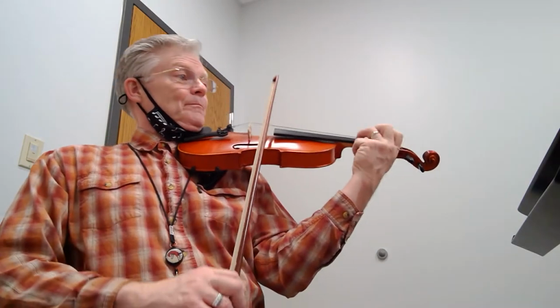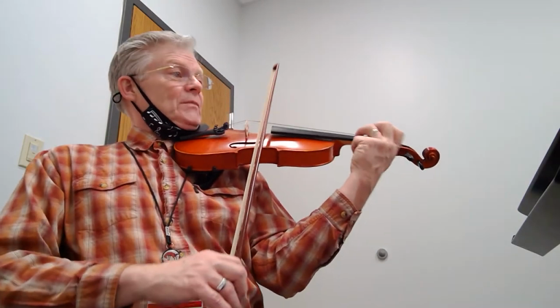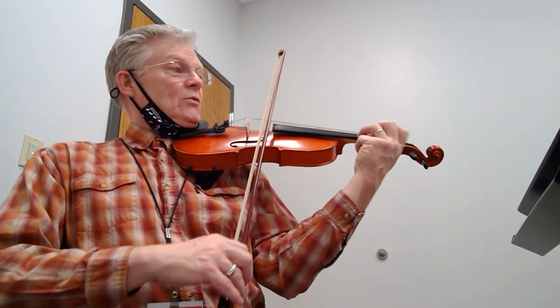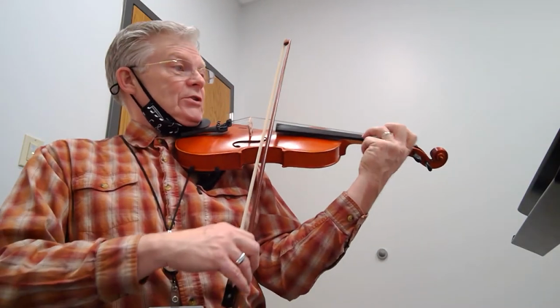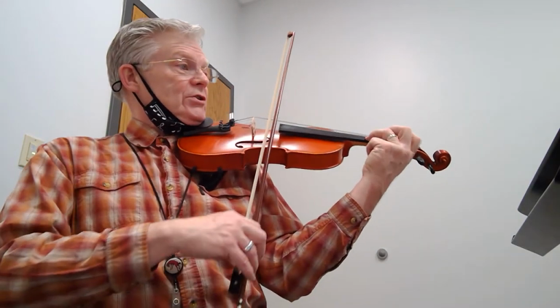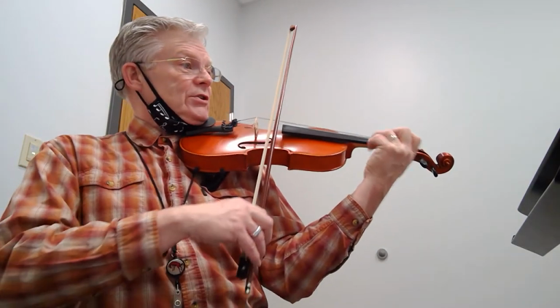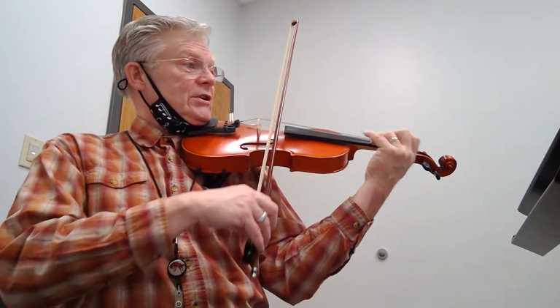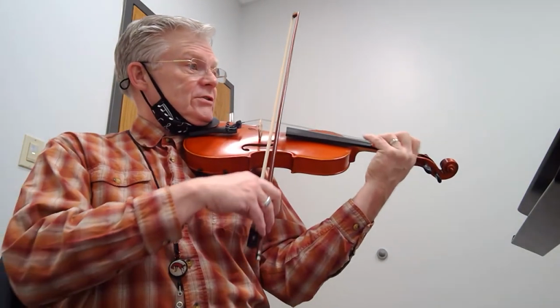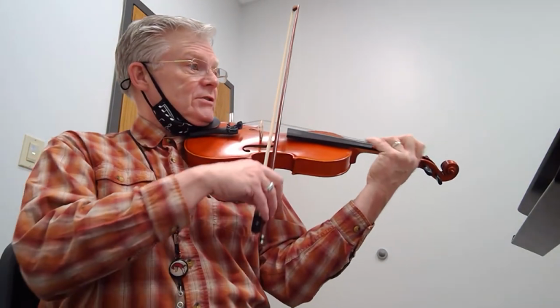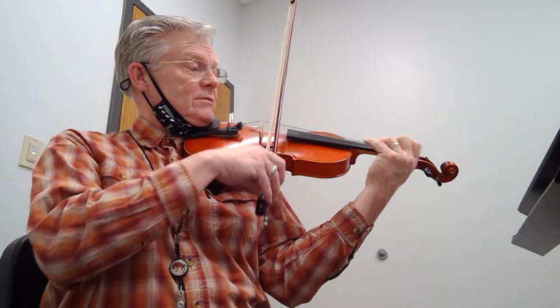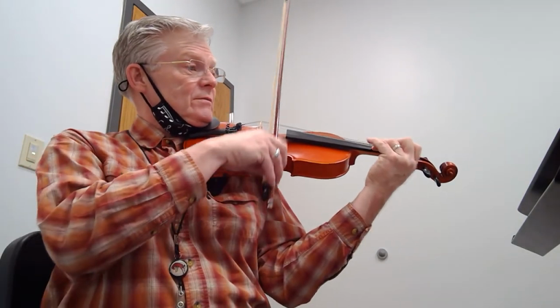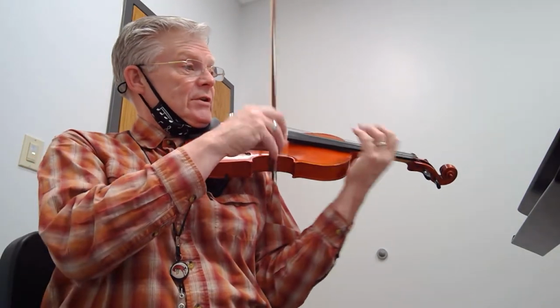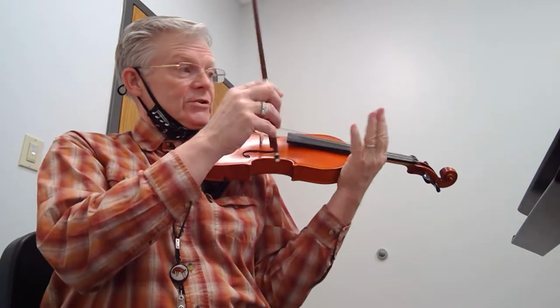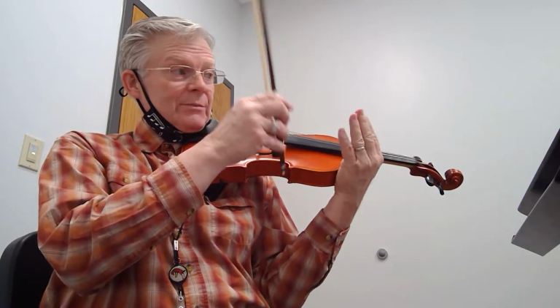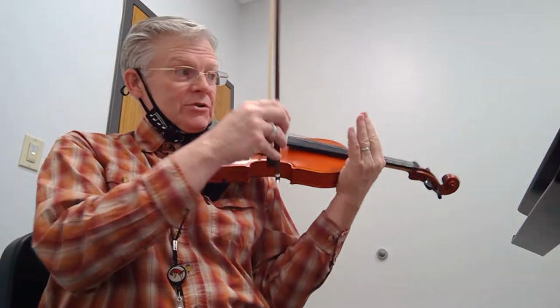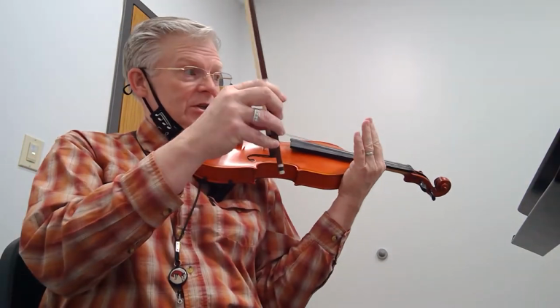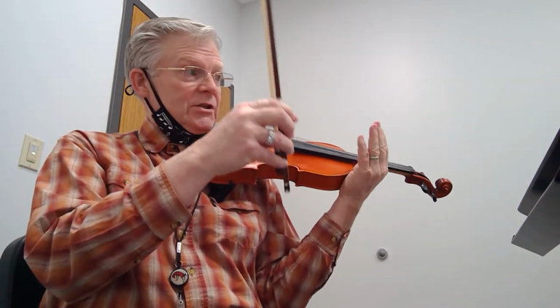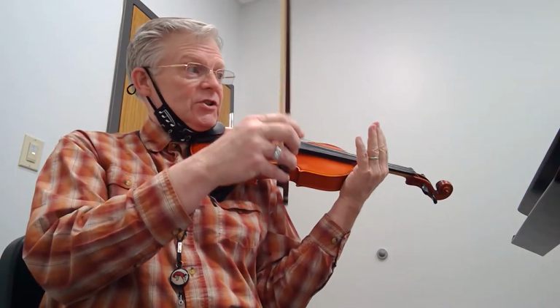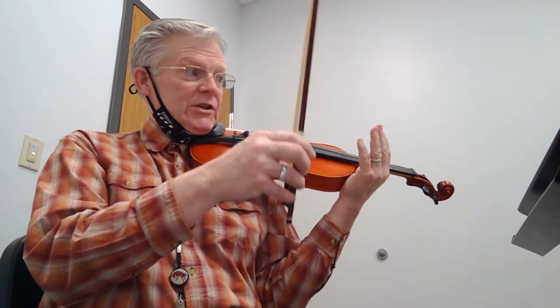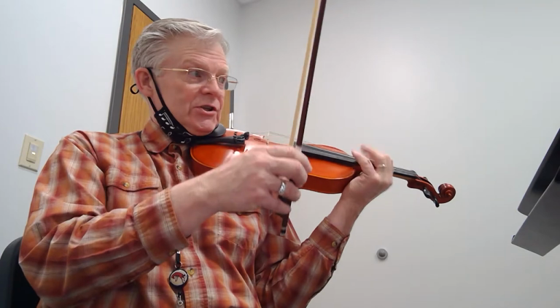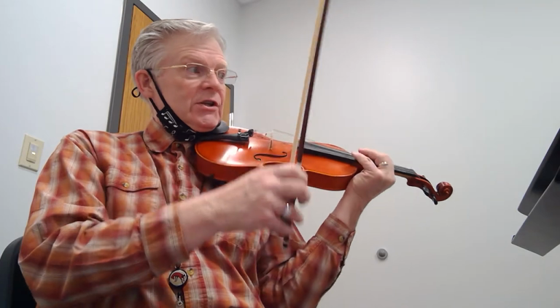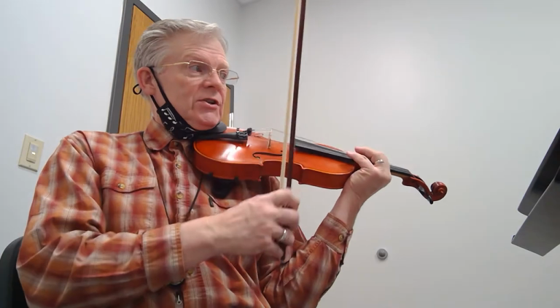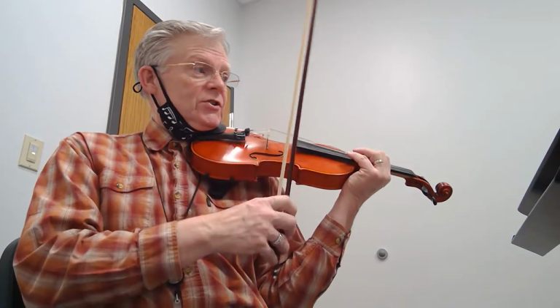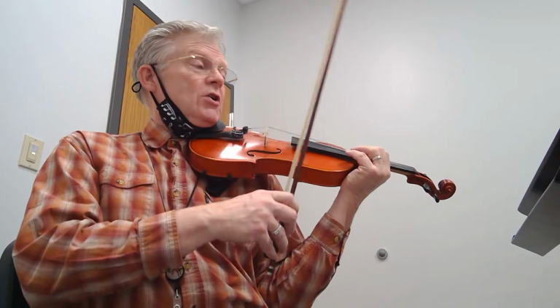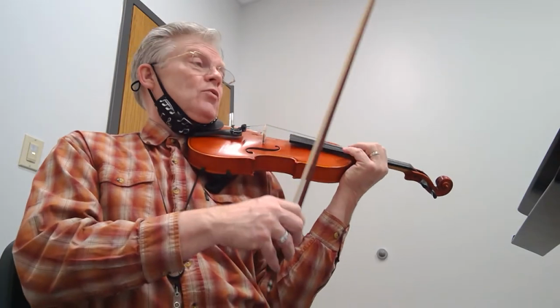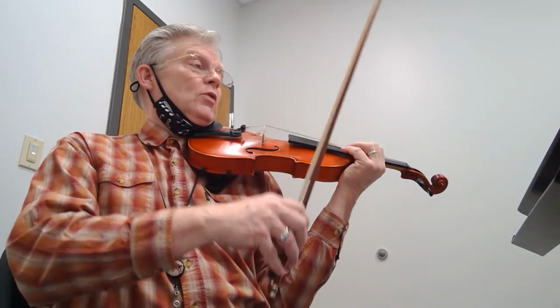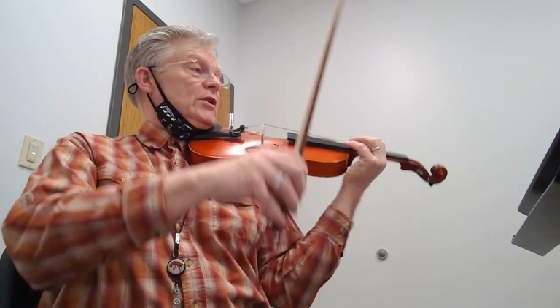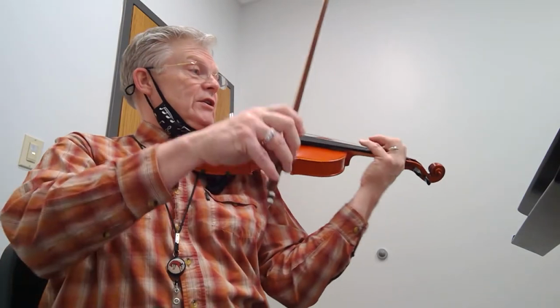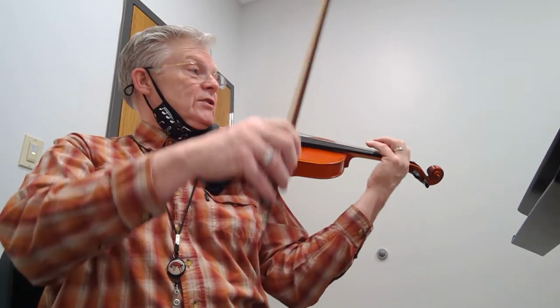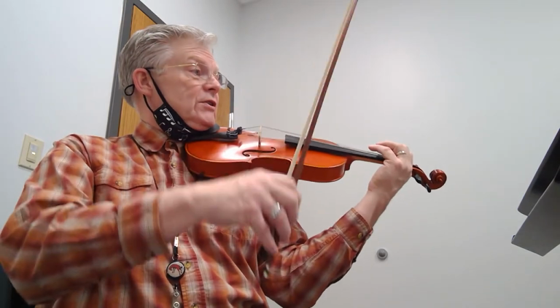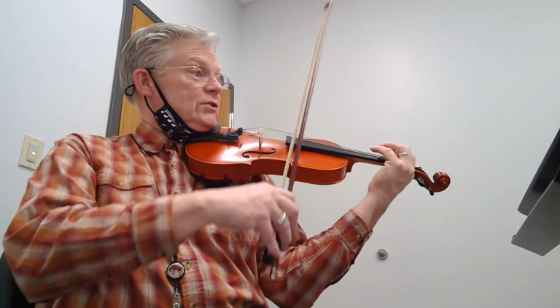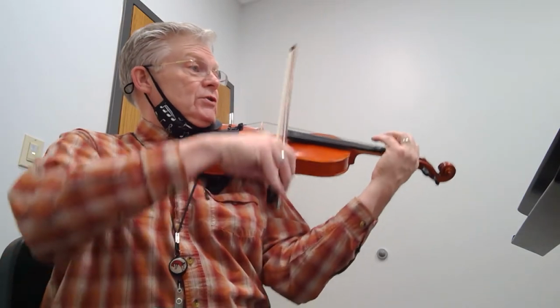Watch your conductor — there's a tempo change, key change. One and a two.